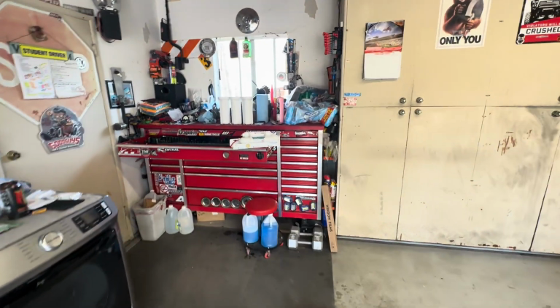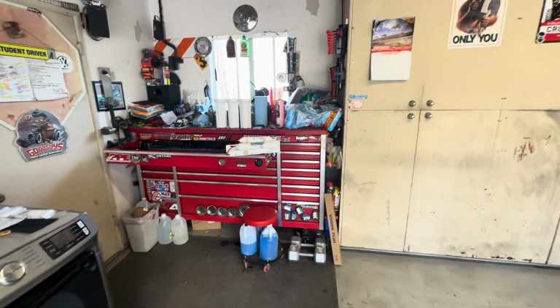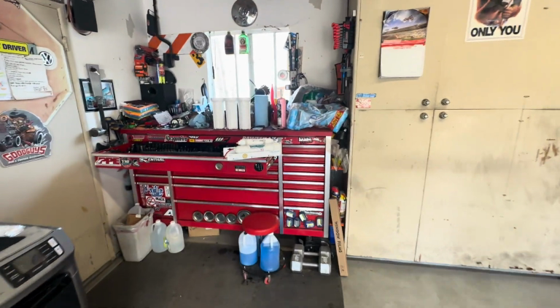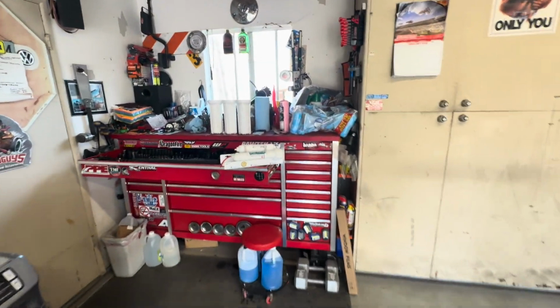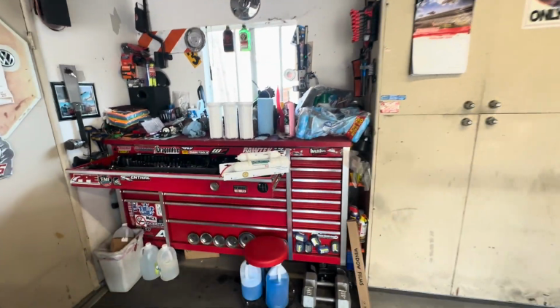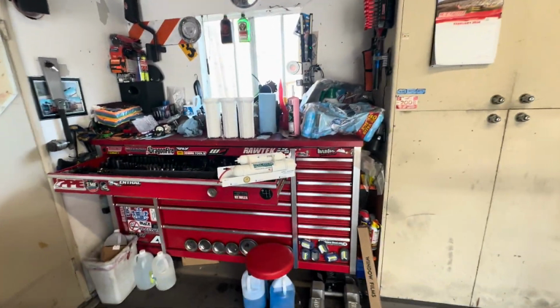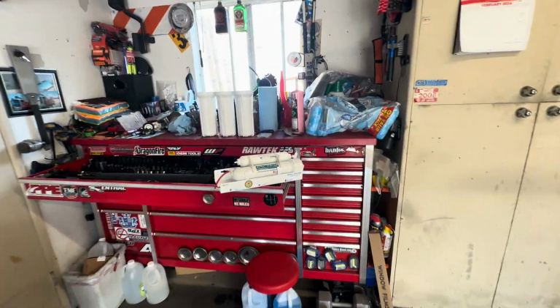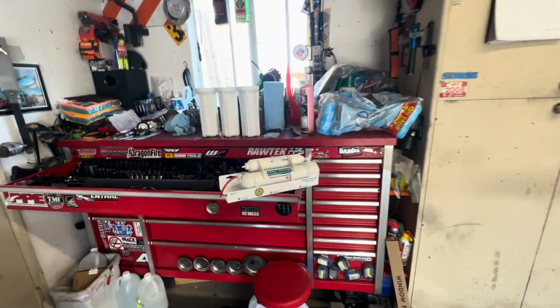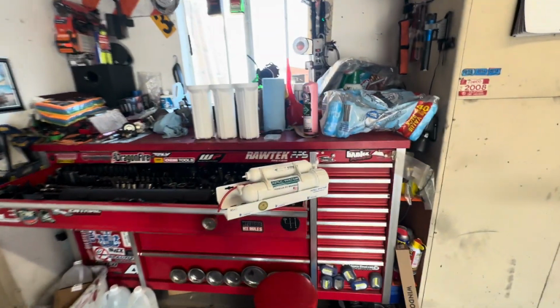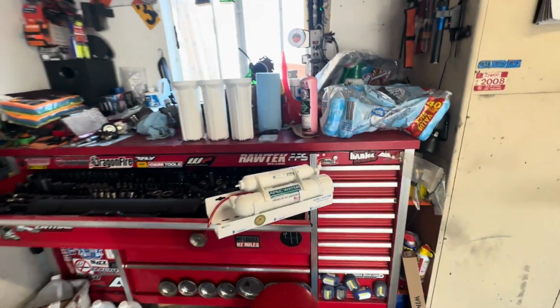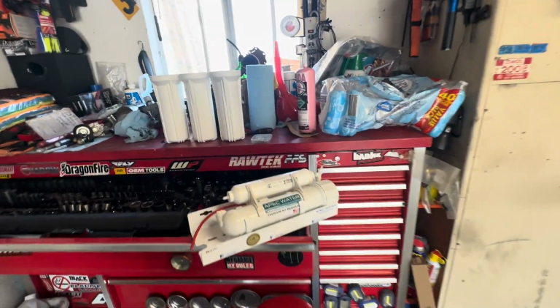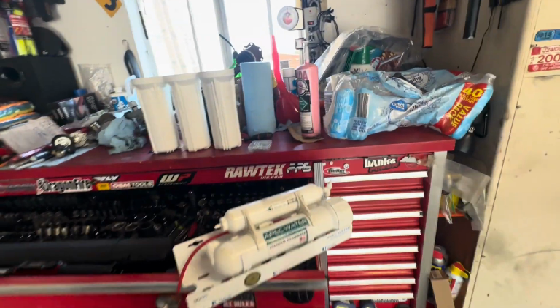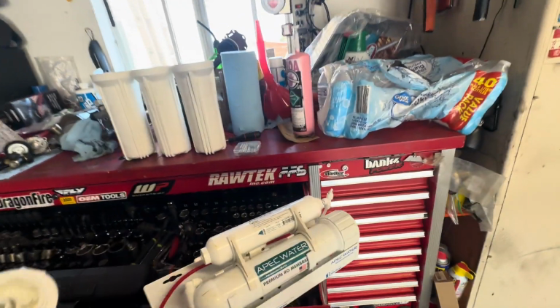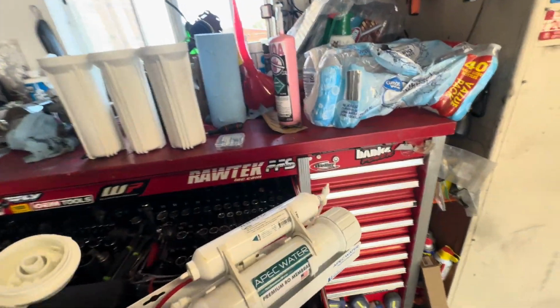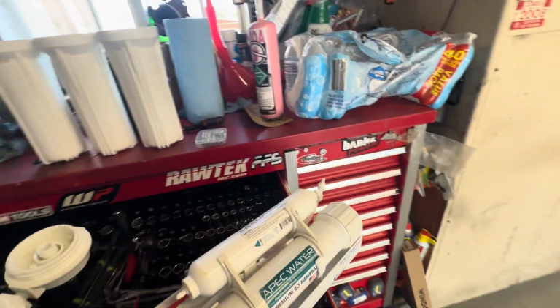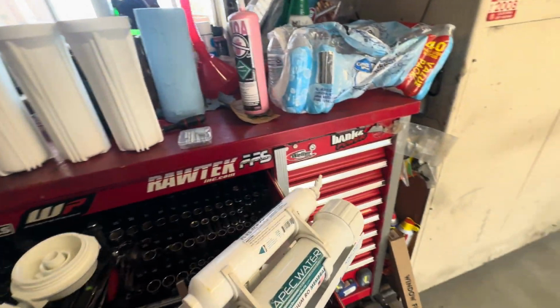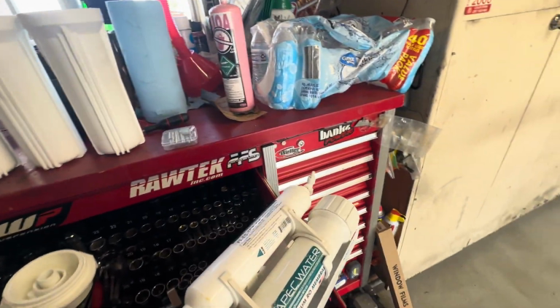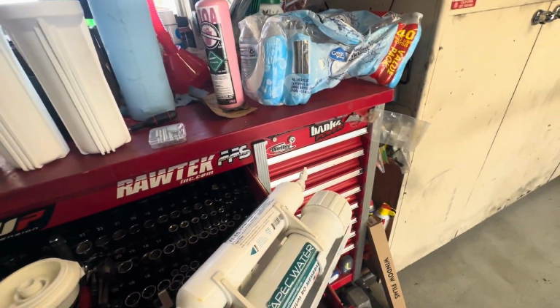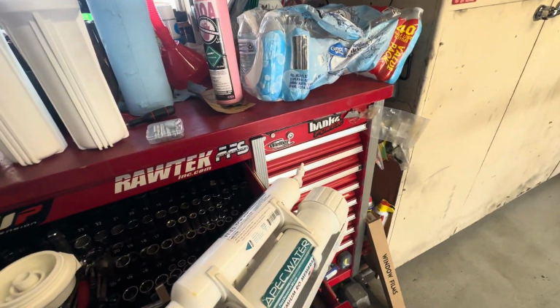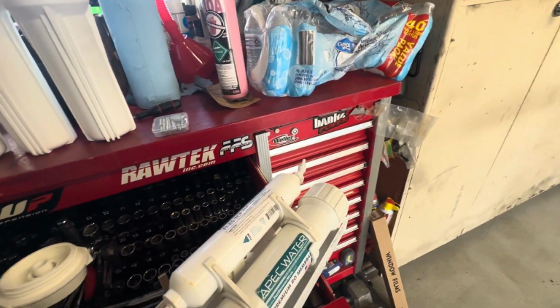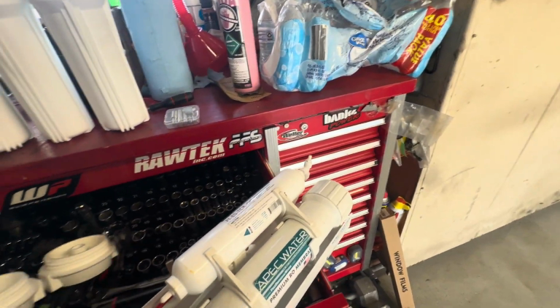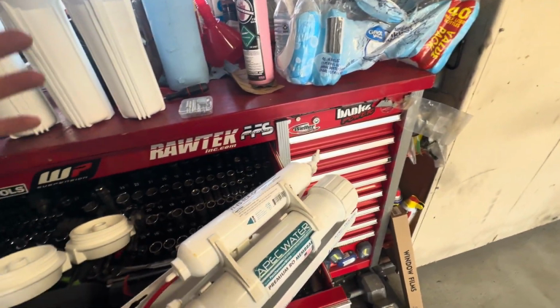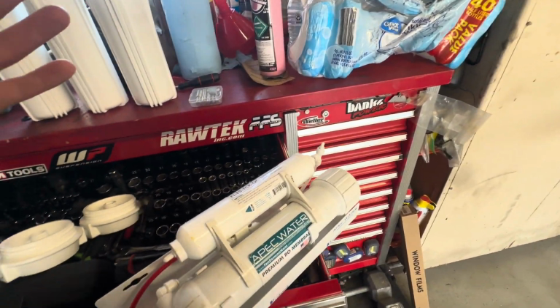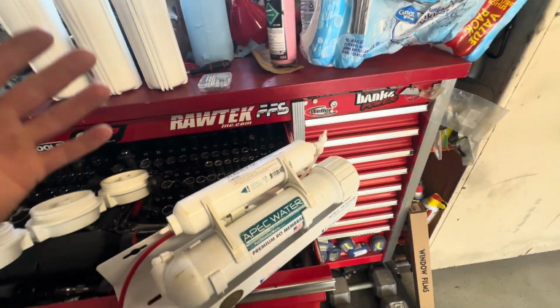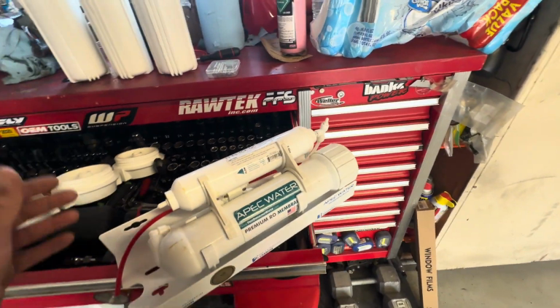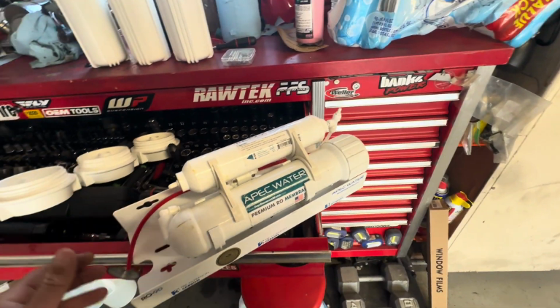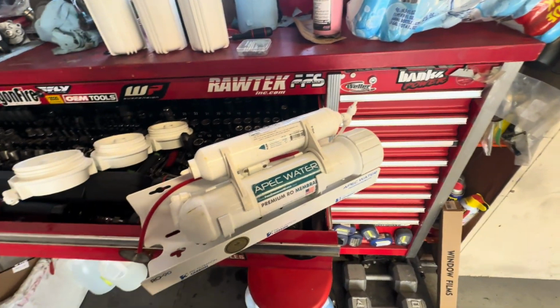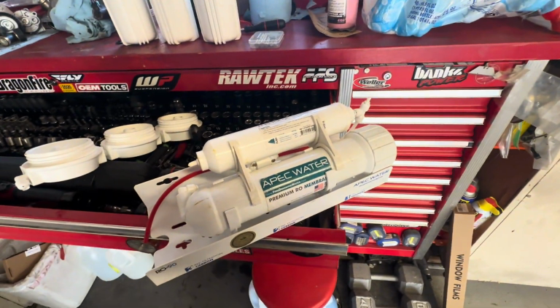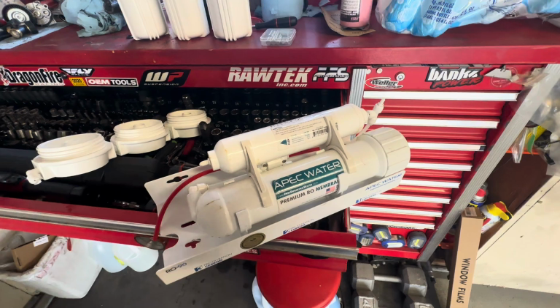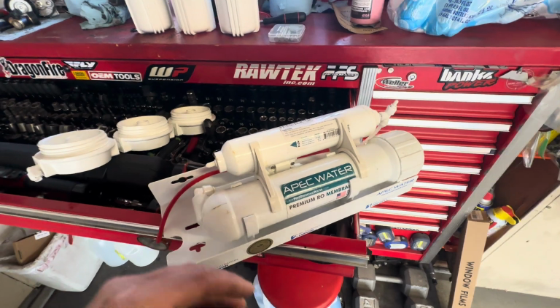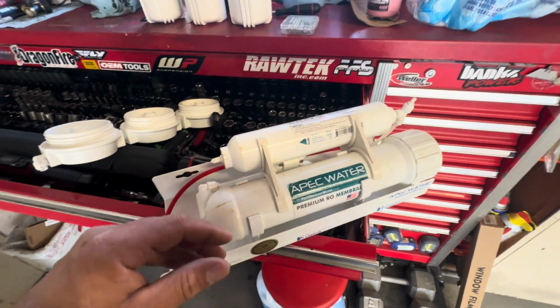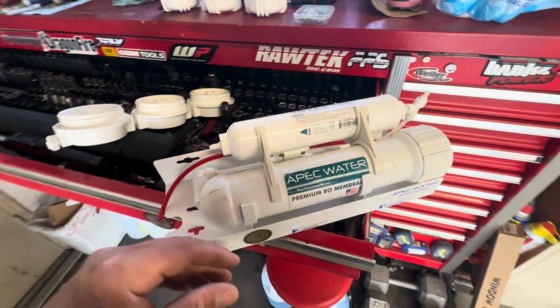All right, guys, if you guys have a reverse osmosis system — welcome back to Half Fast 719.